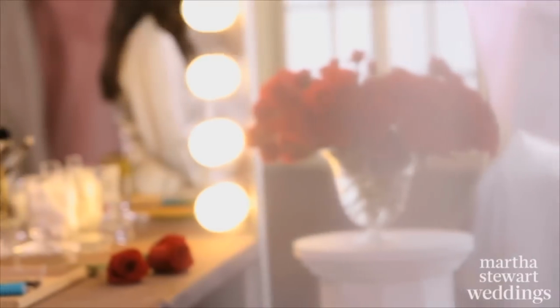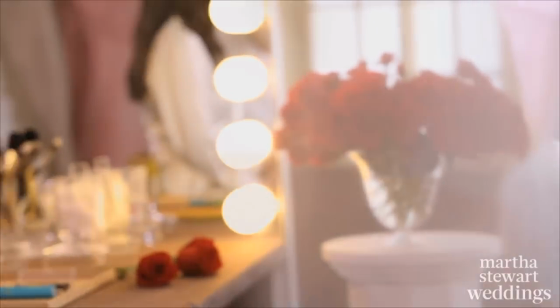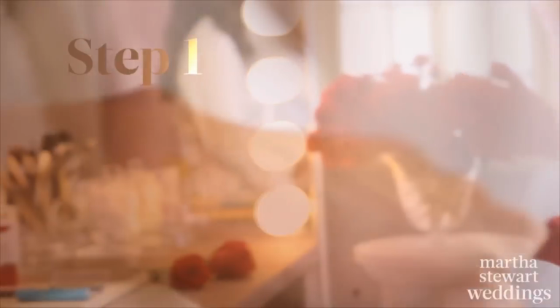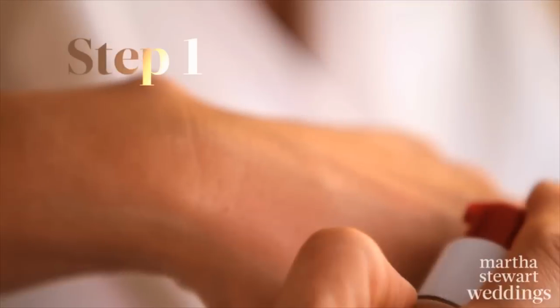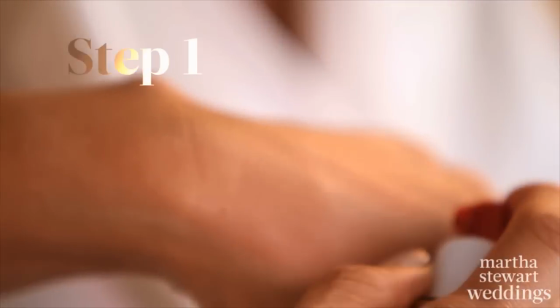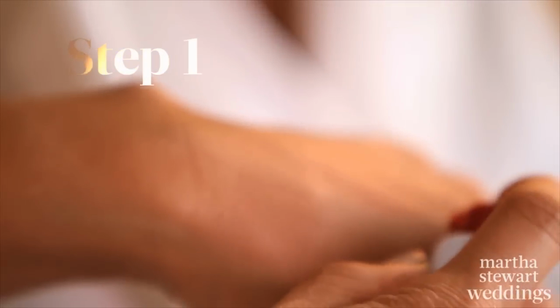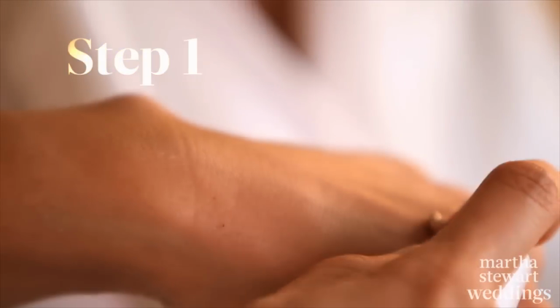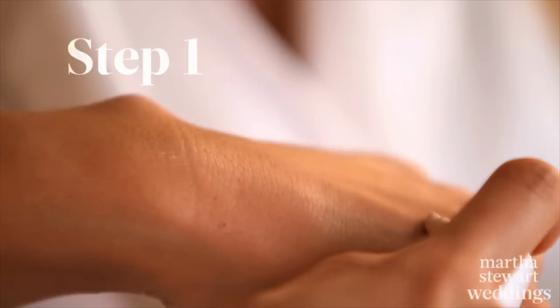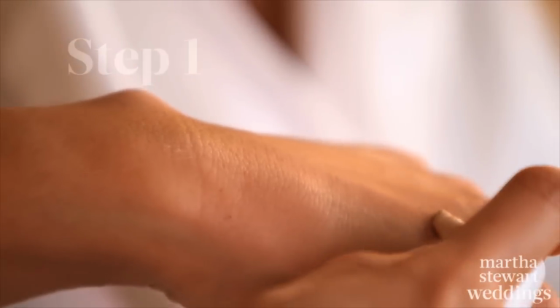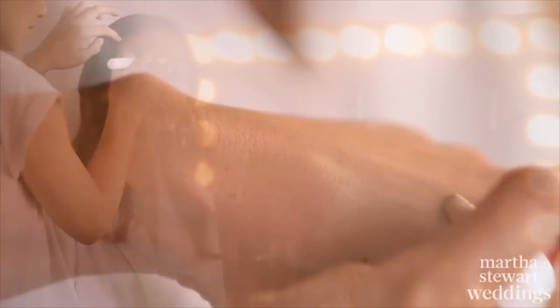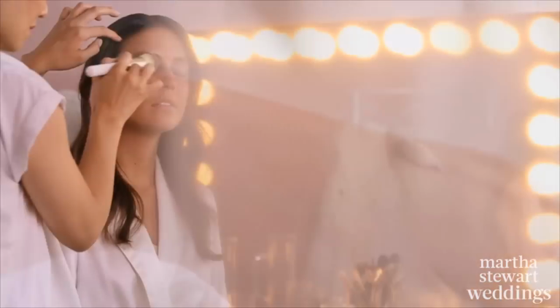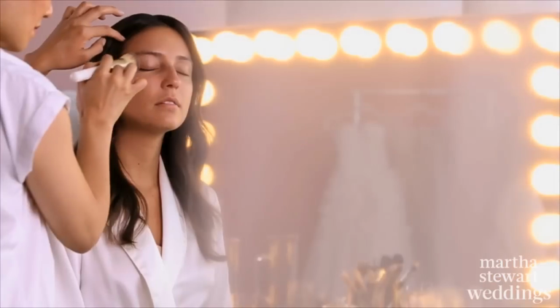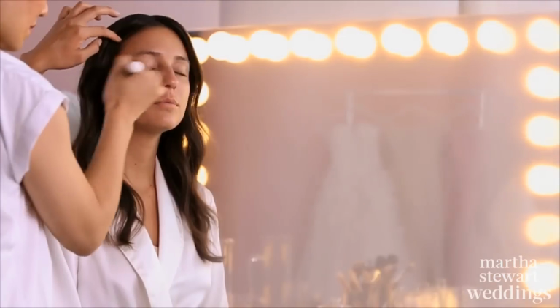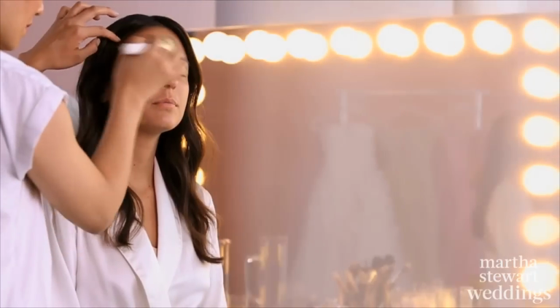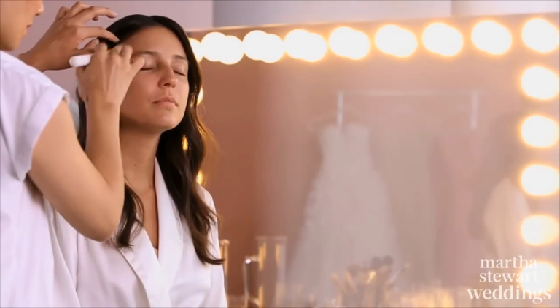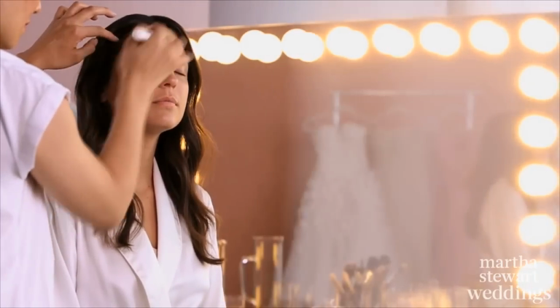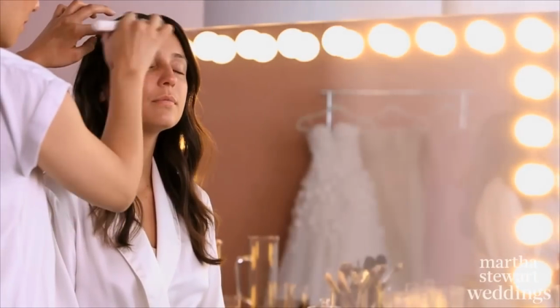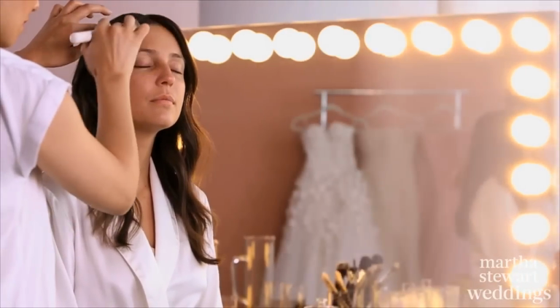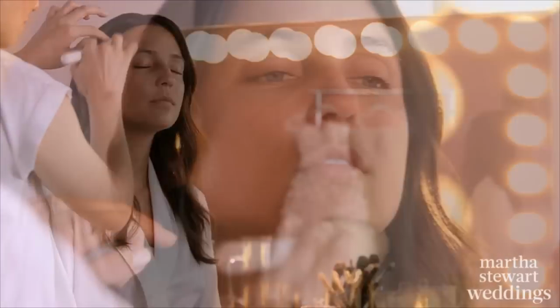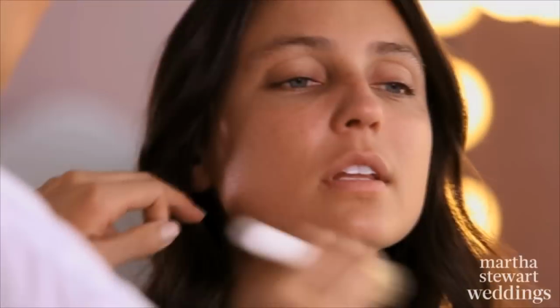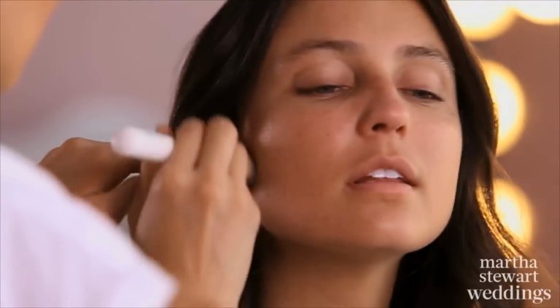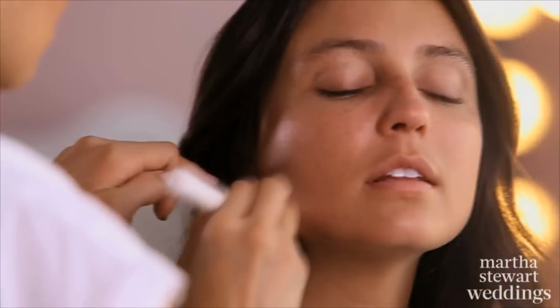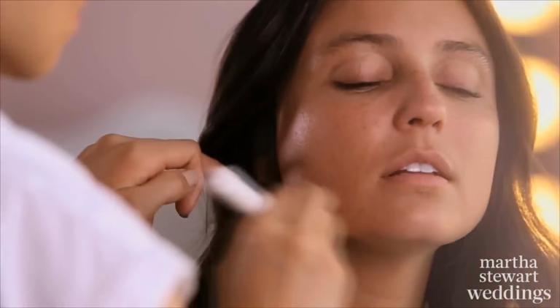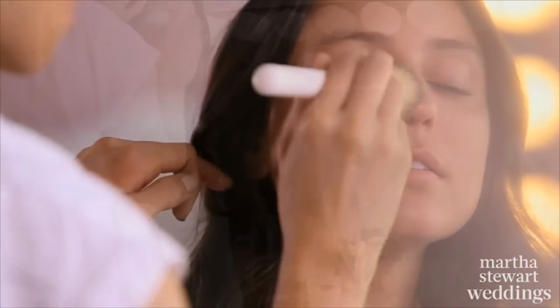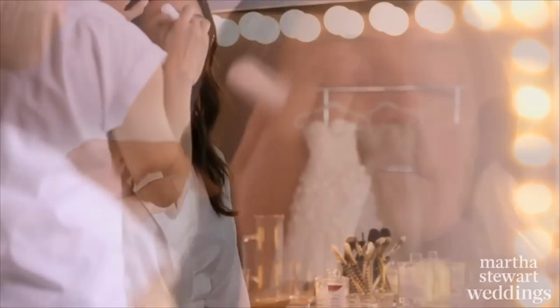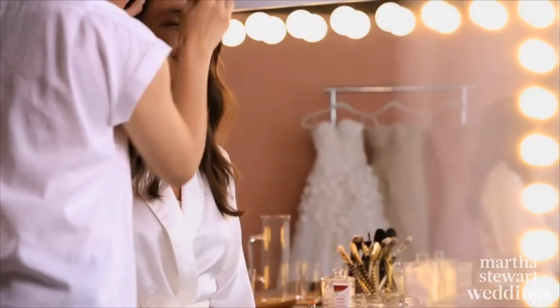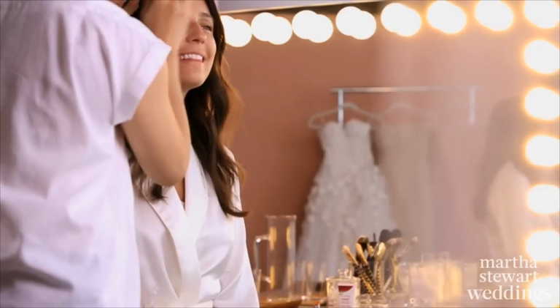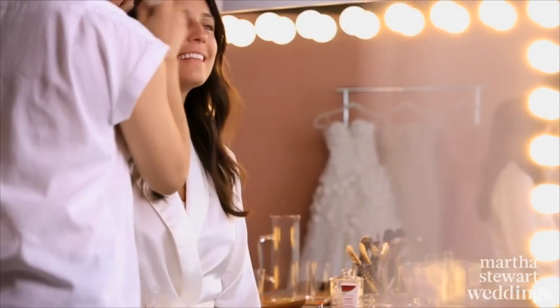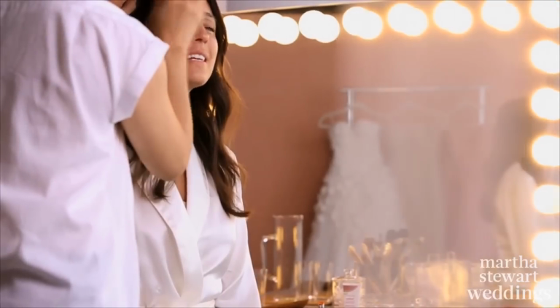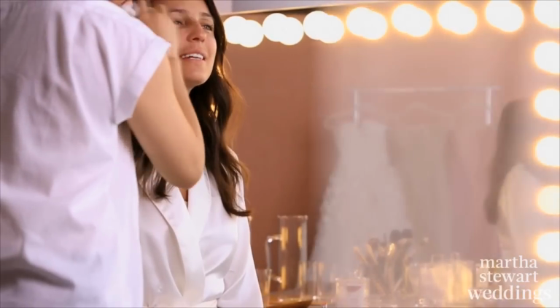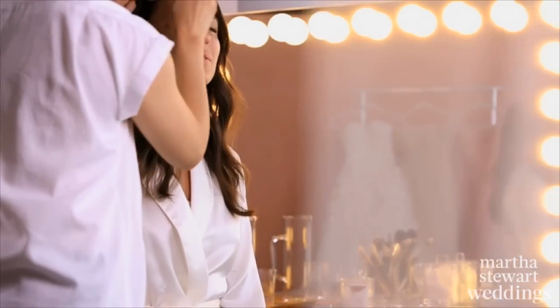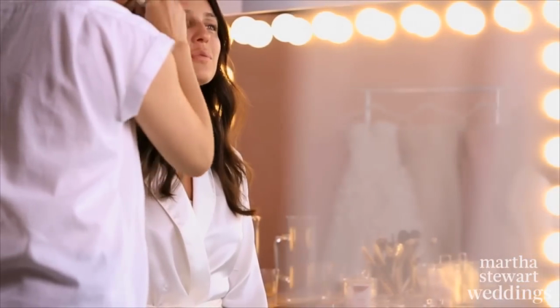Here's how to recreate her classic red lip look. Apply a good foundation to give your skin a flawless finish.